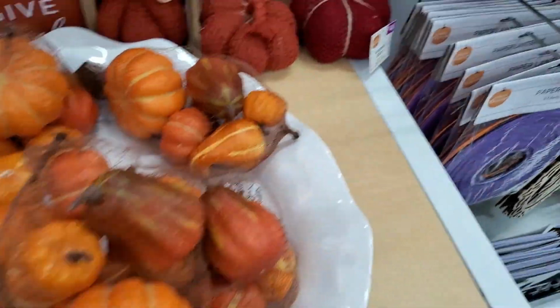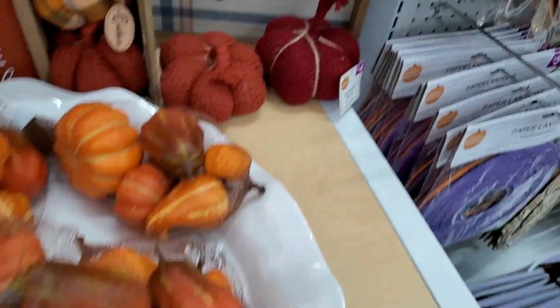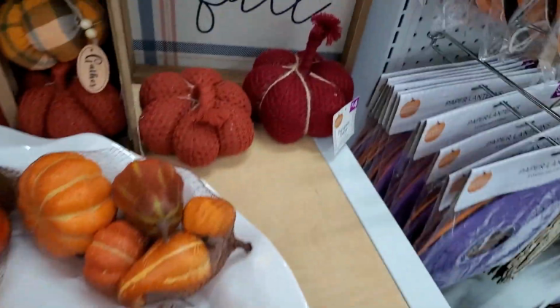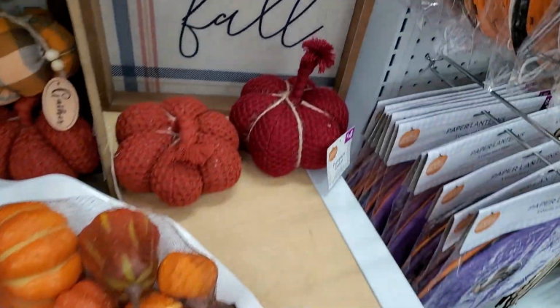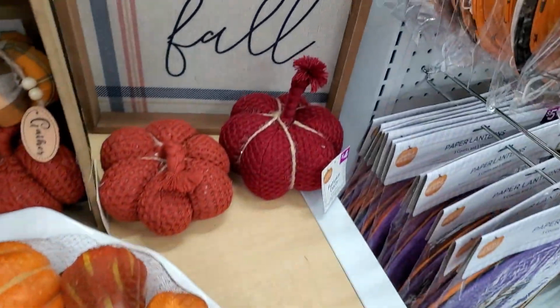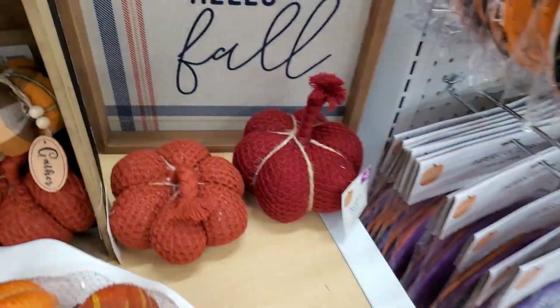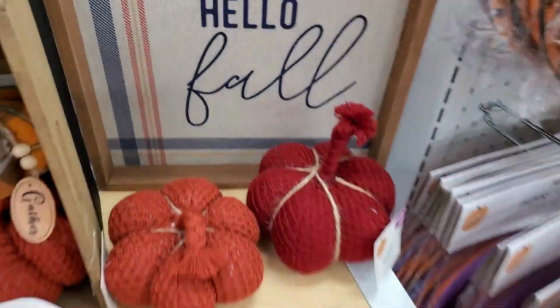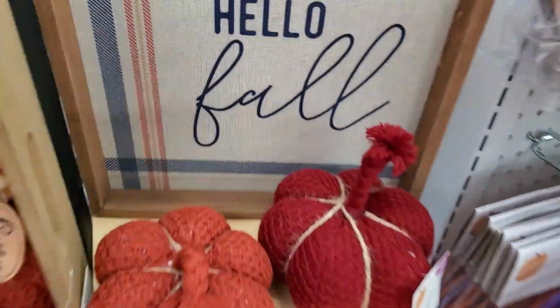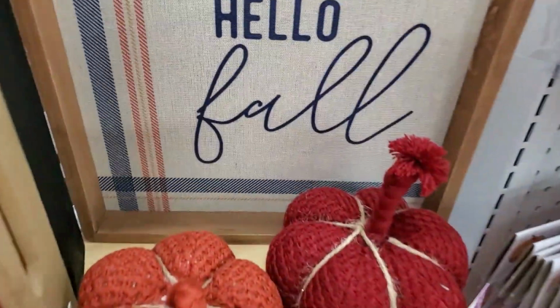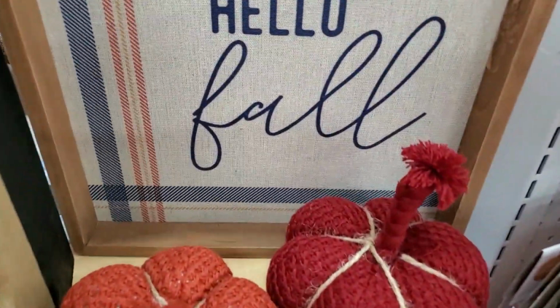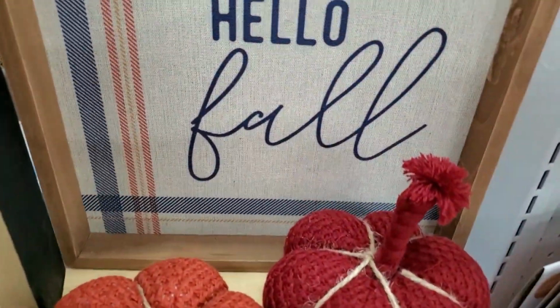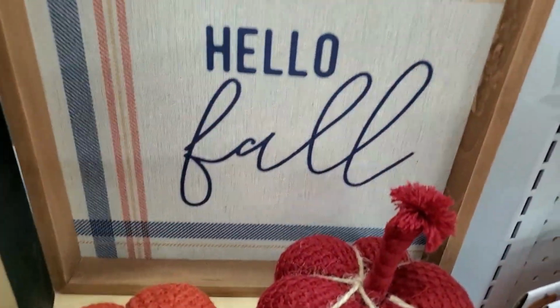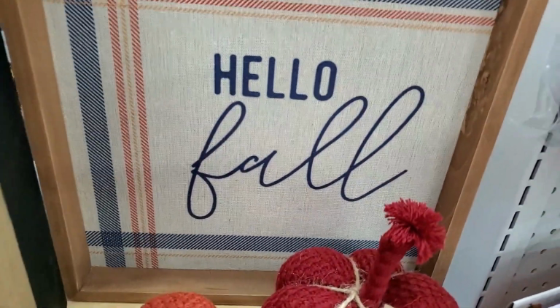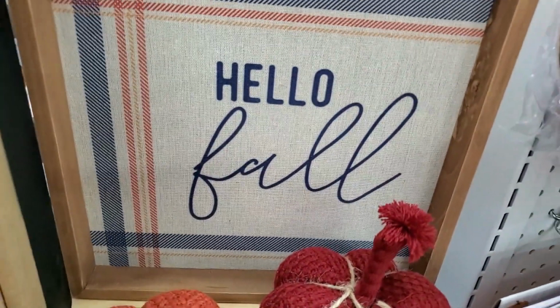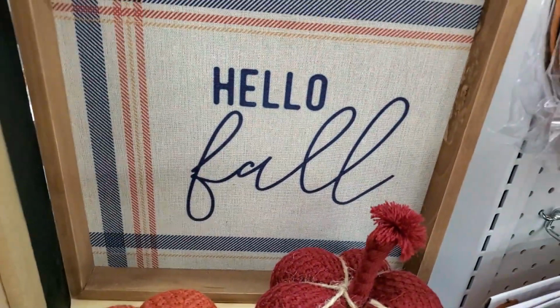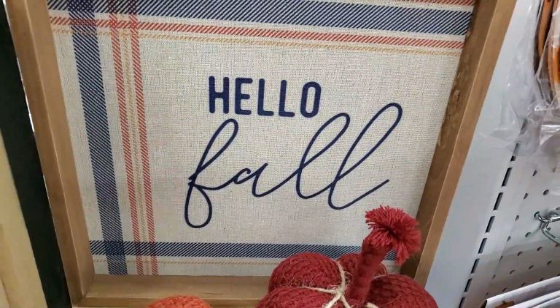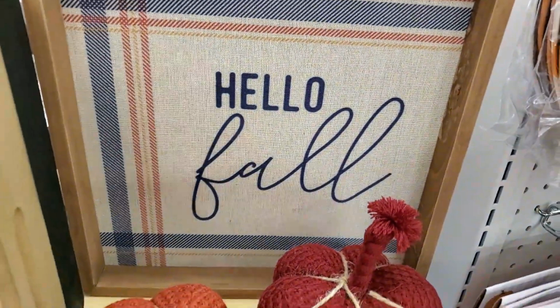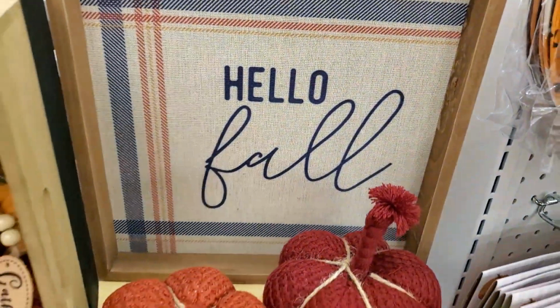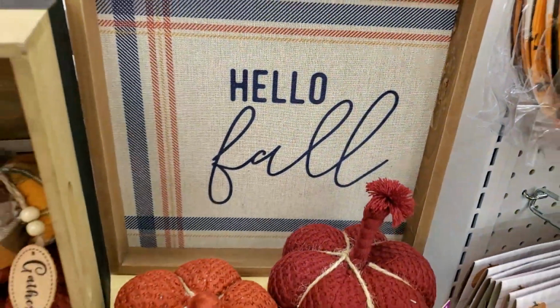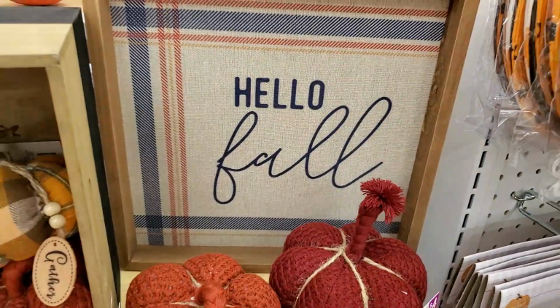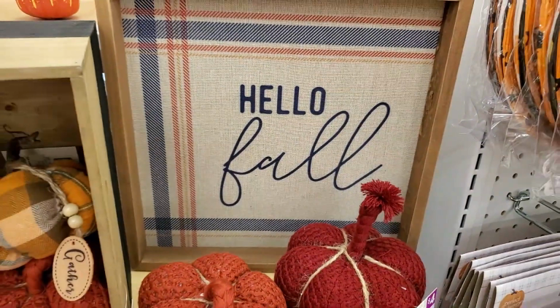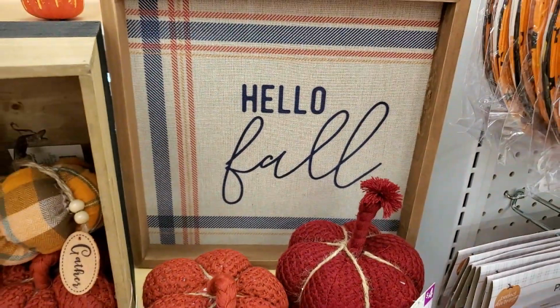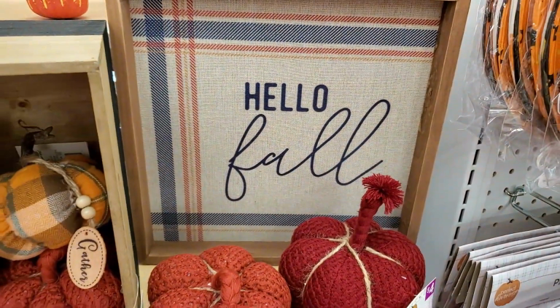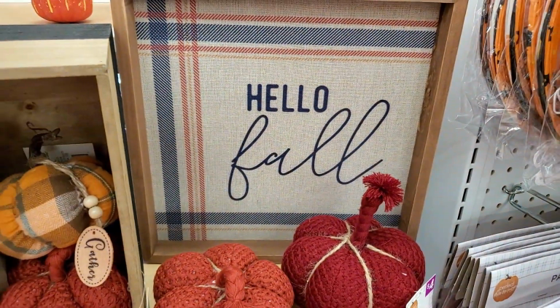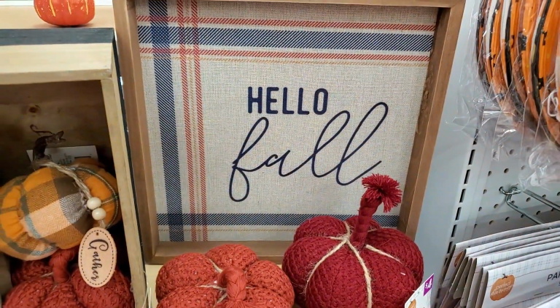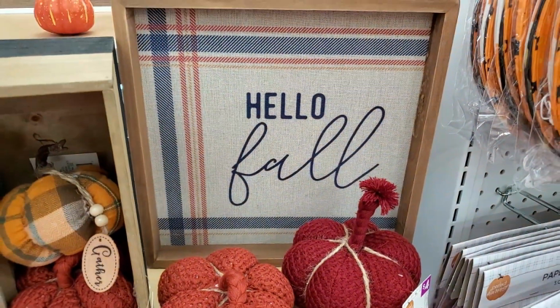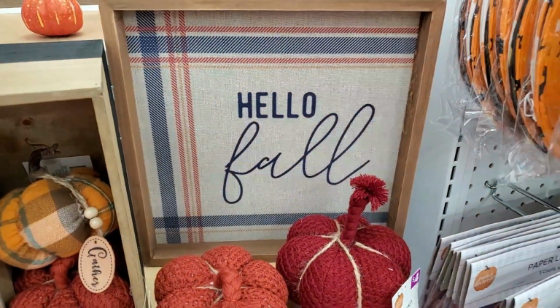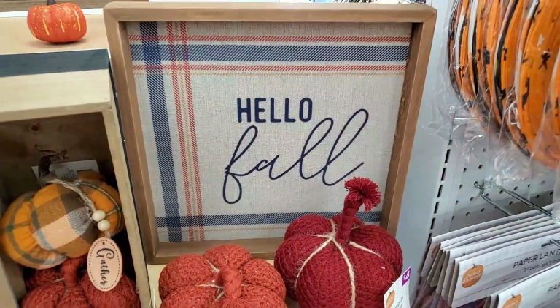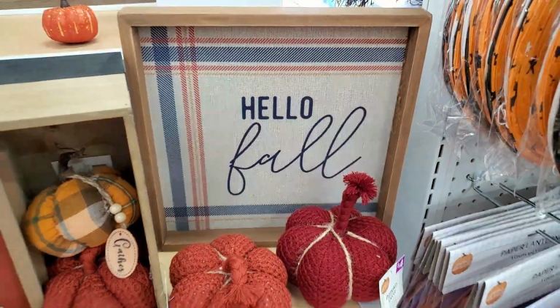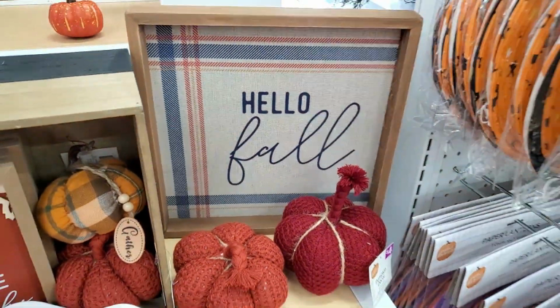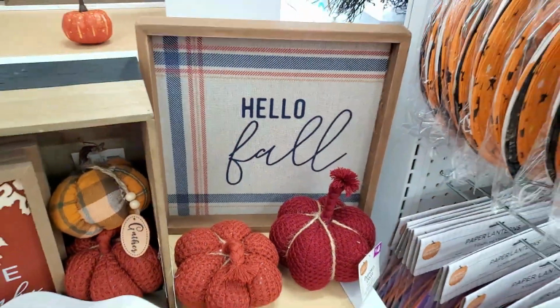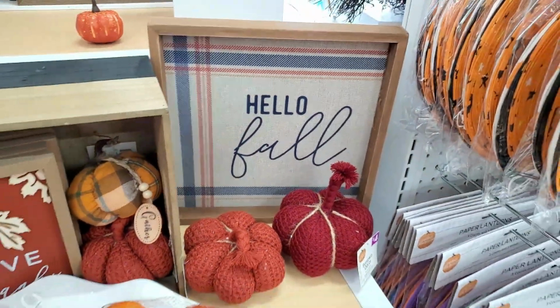I really liked this Hello Fall plaid sign. The colors in it were great — it was navy and orange.